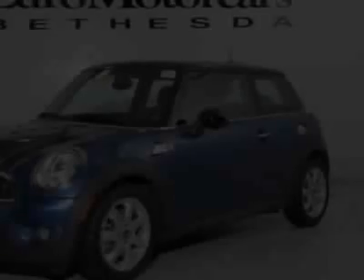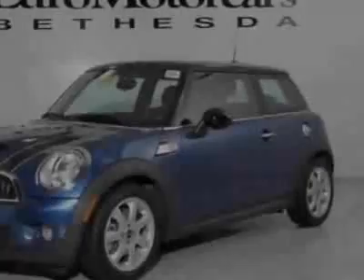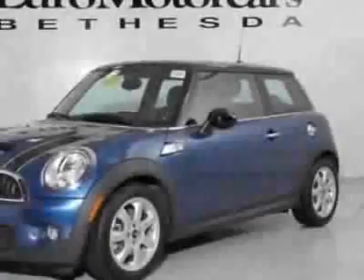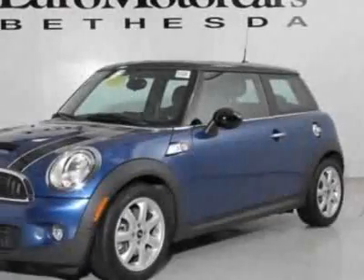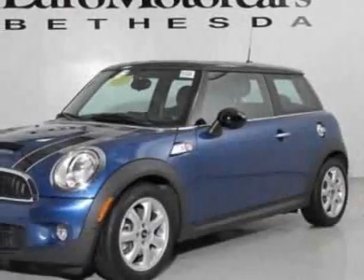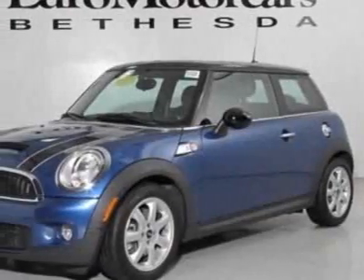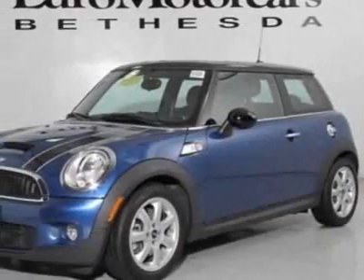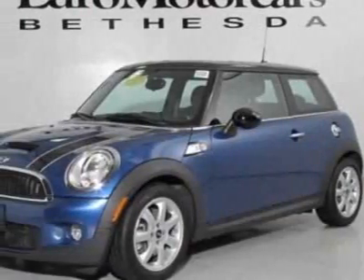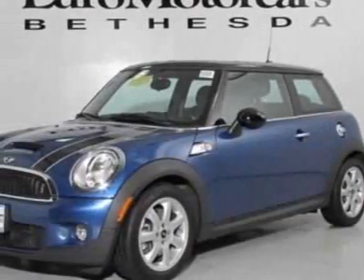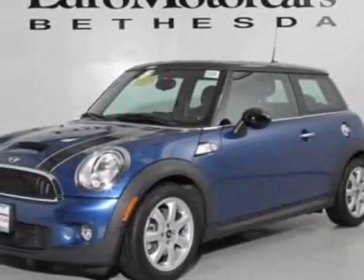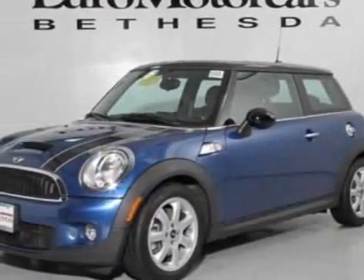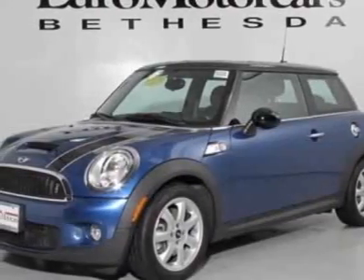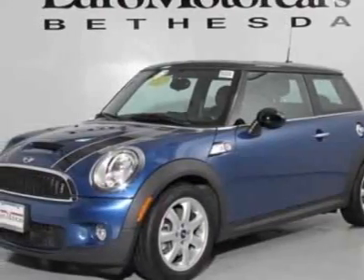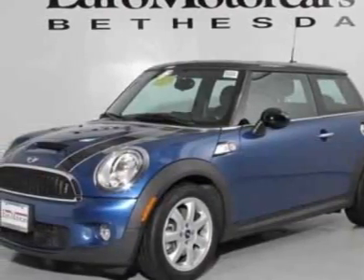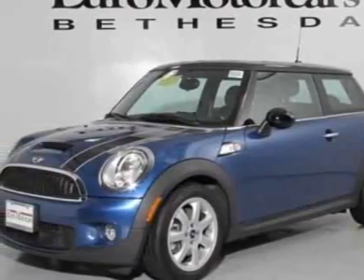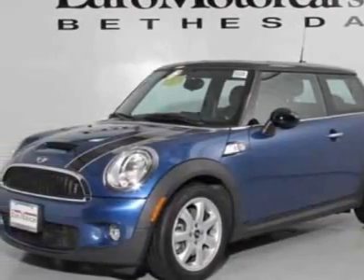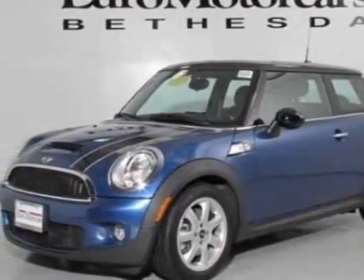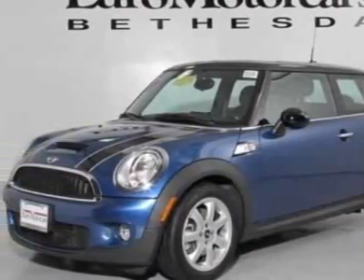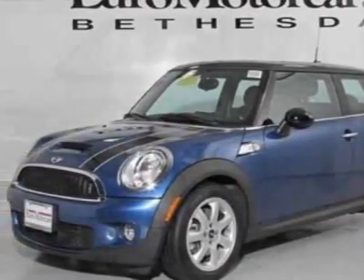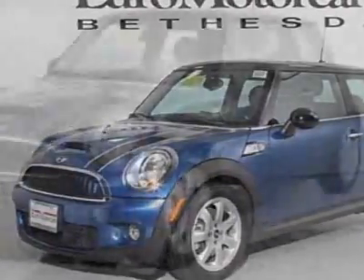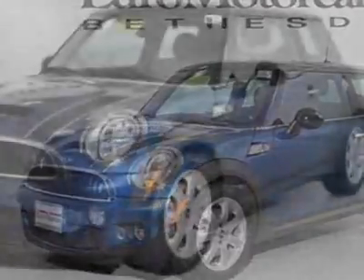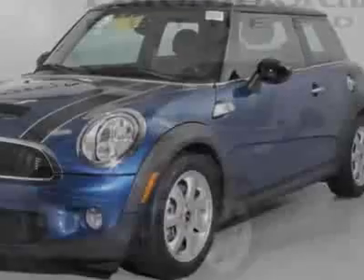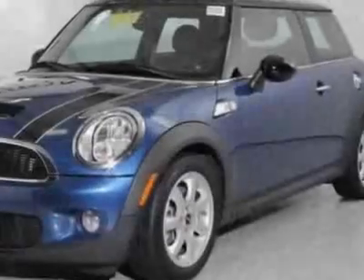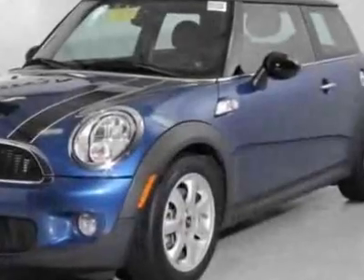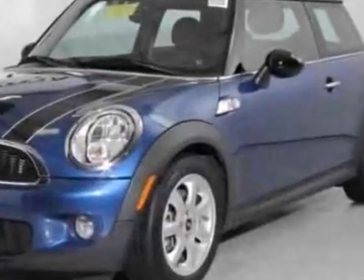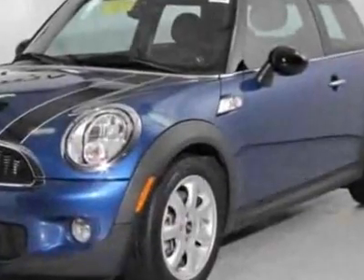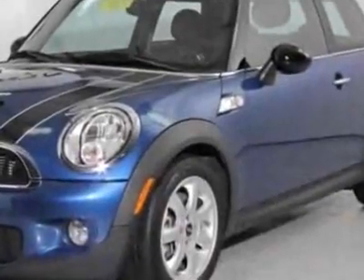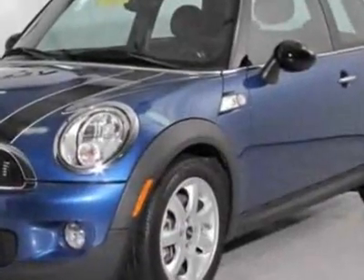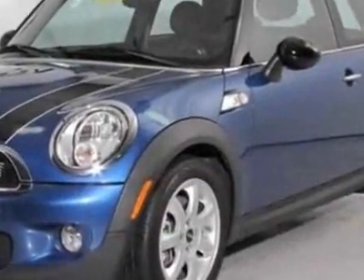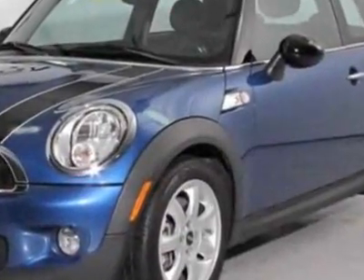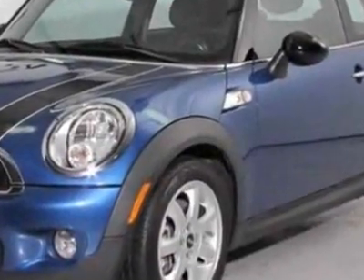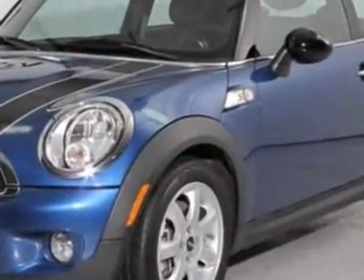Look at this 2009 Mini Cooper S. This Cooper S has just under 14,500 miles.